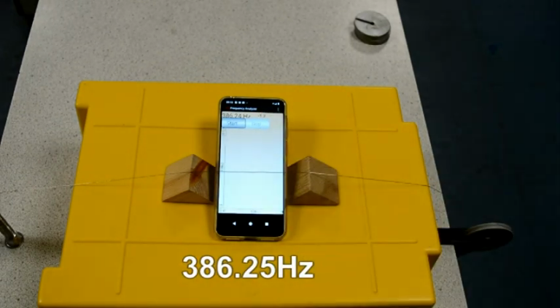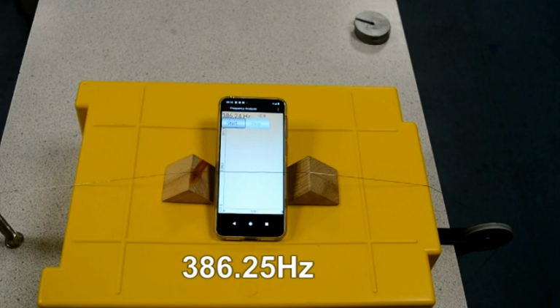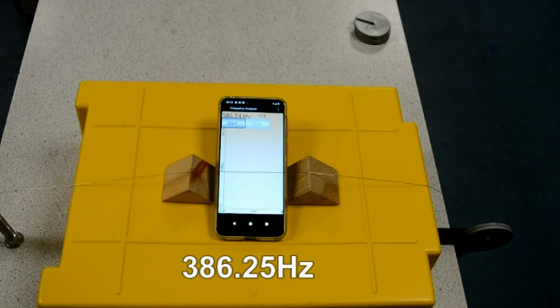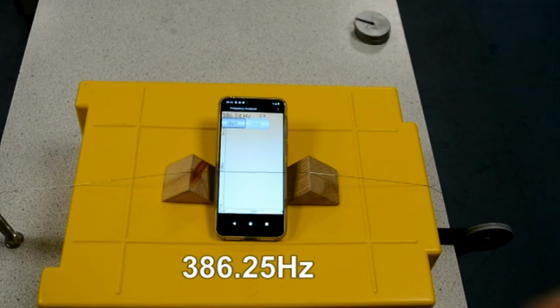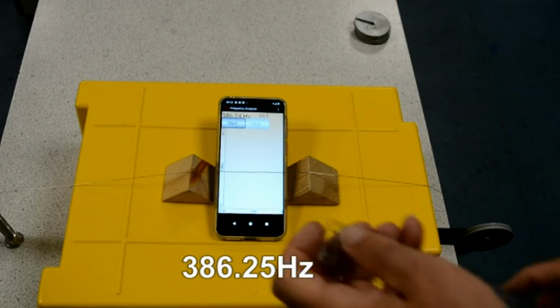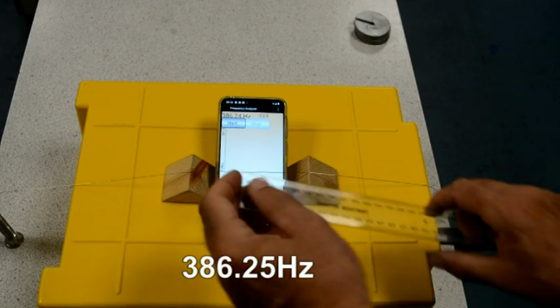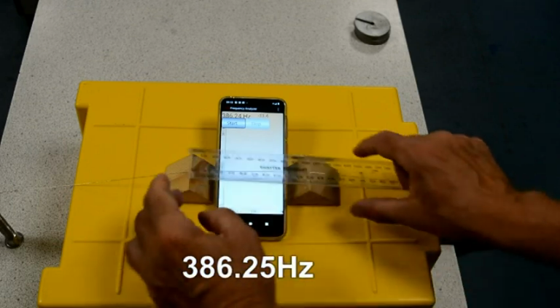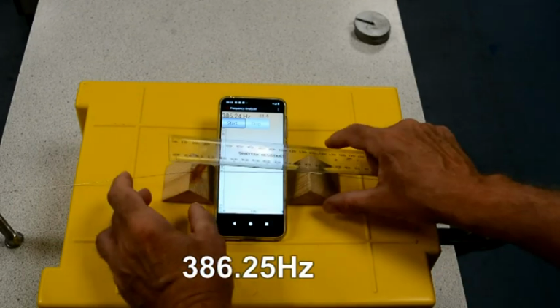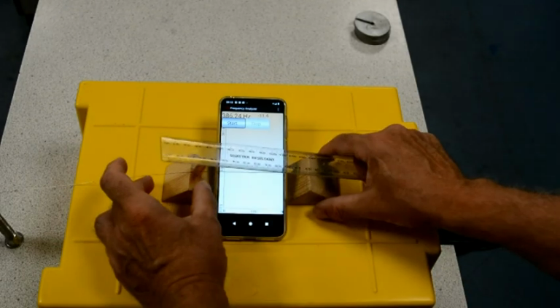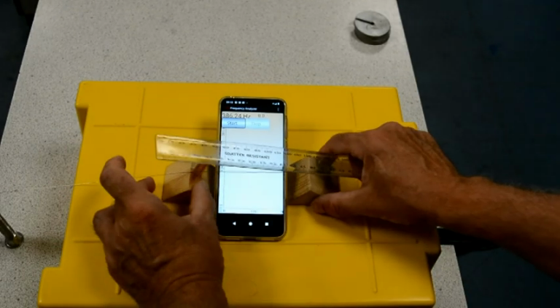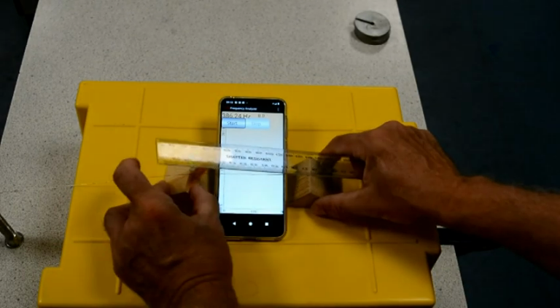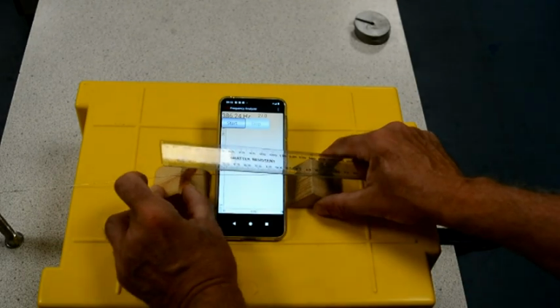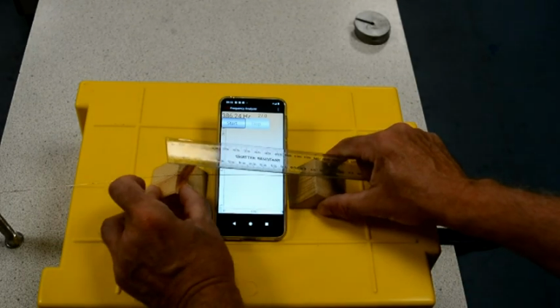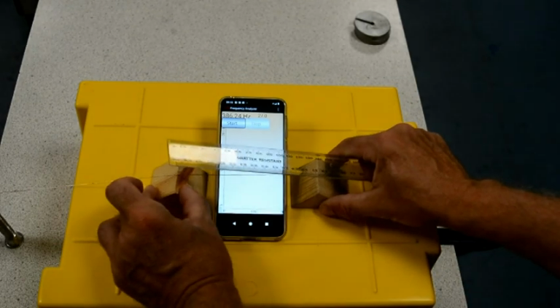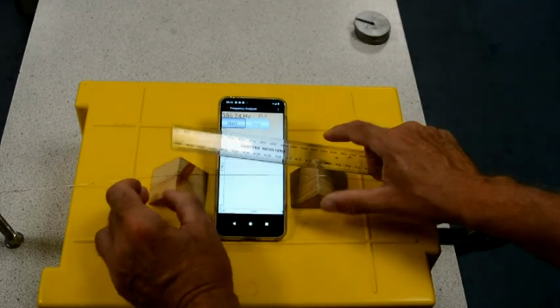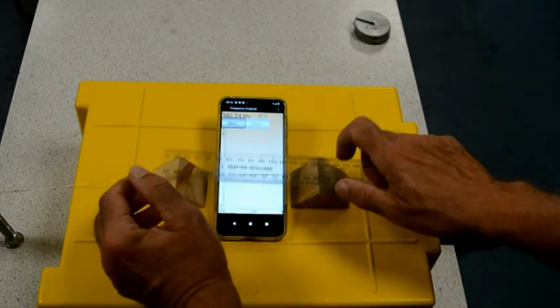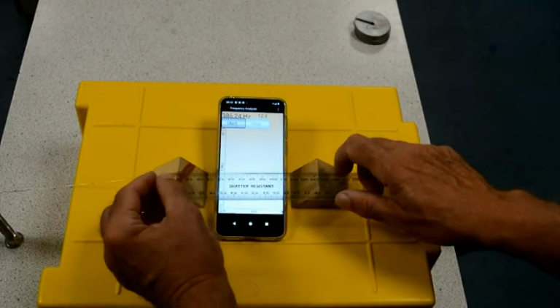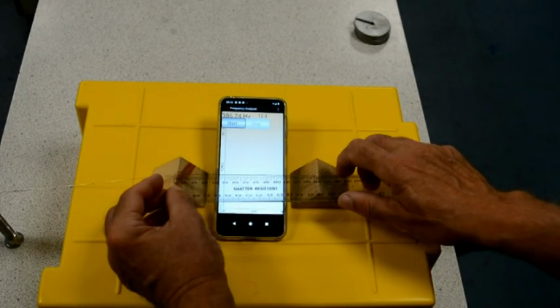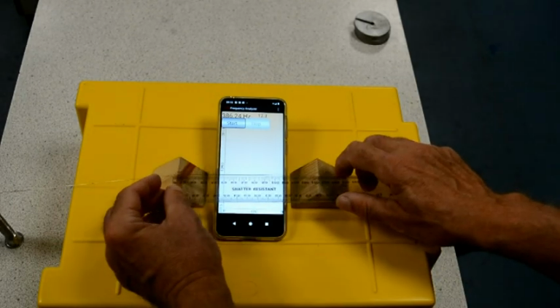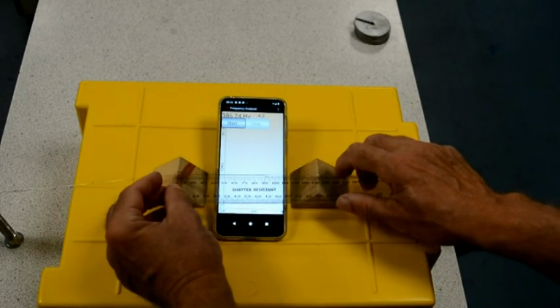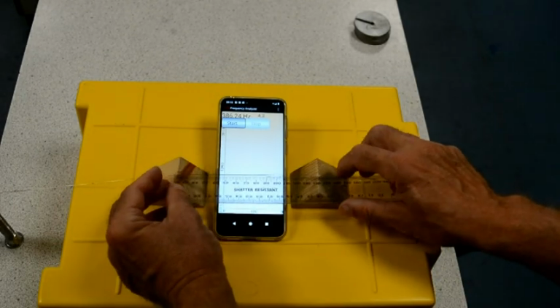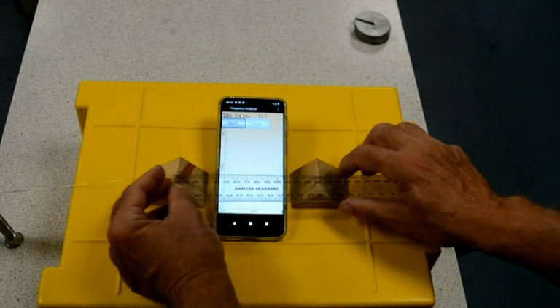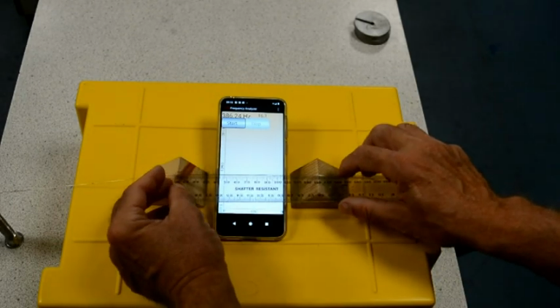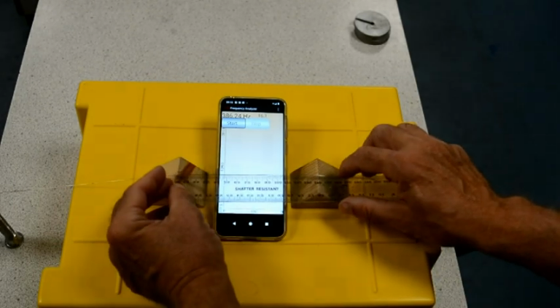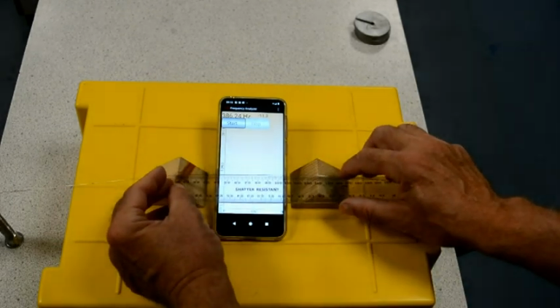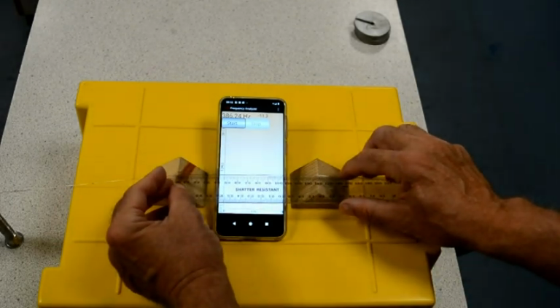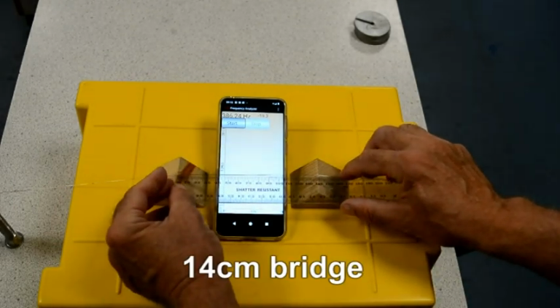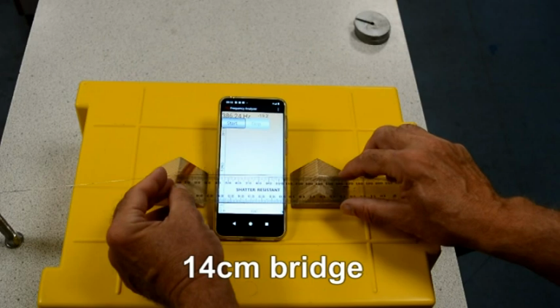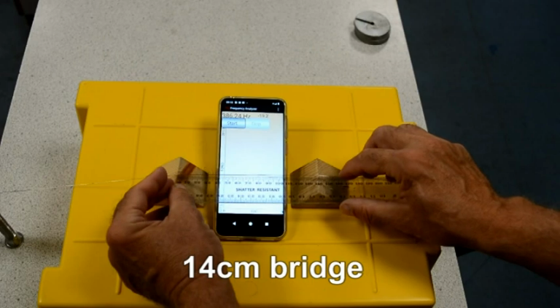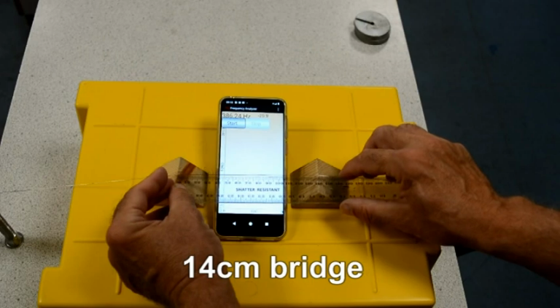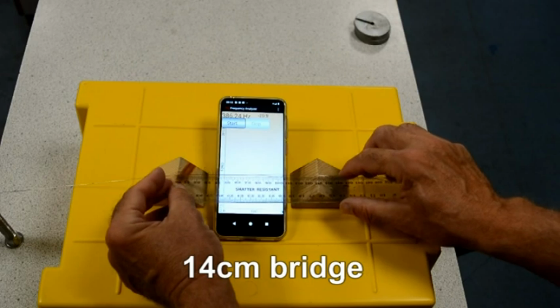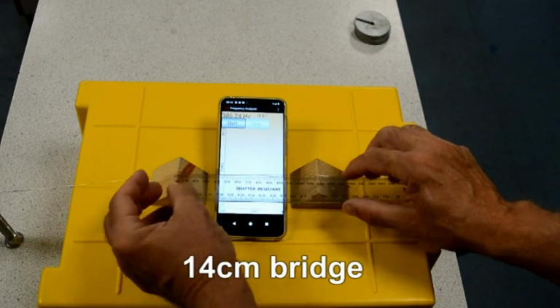It's already becoming clear that the longer the wire of the bridge, the lower the frequency.